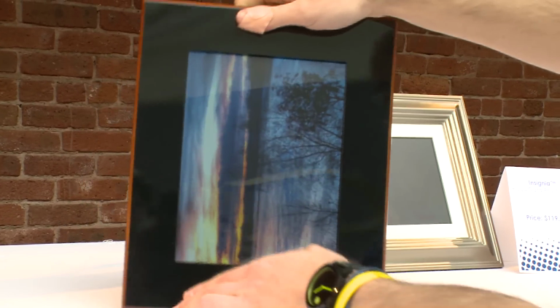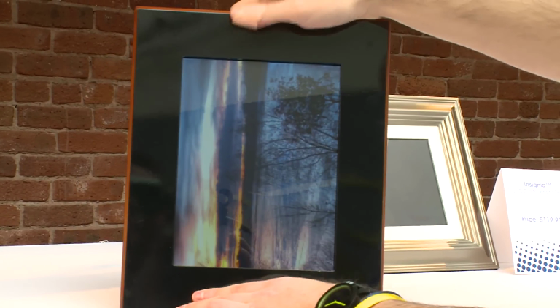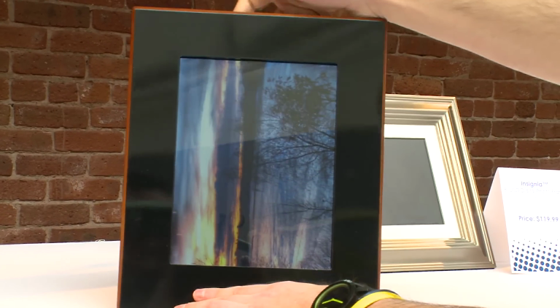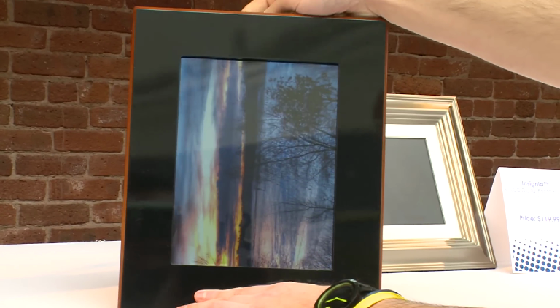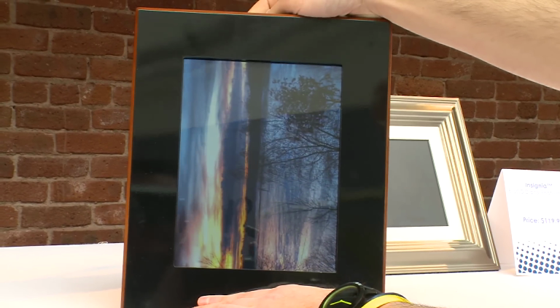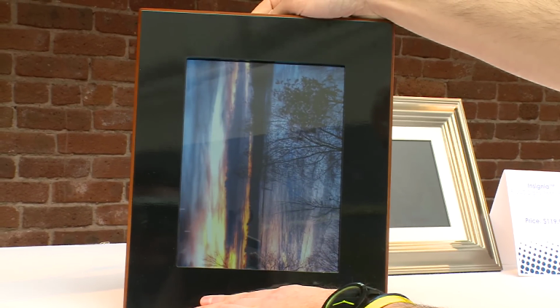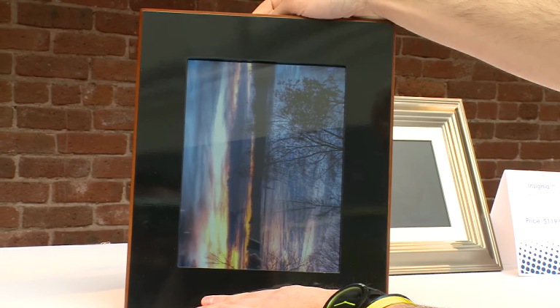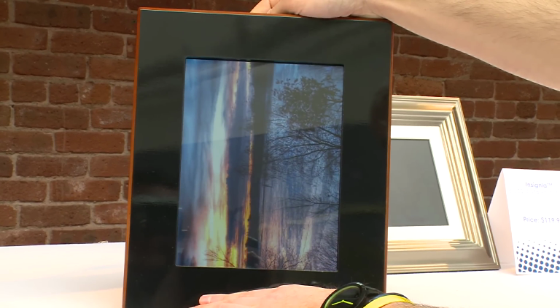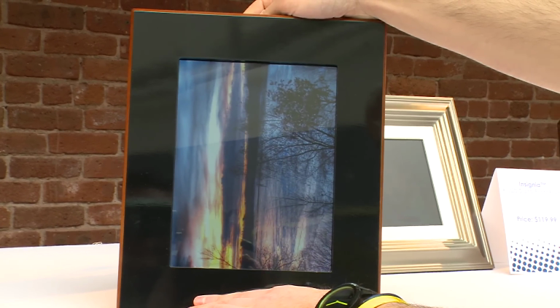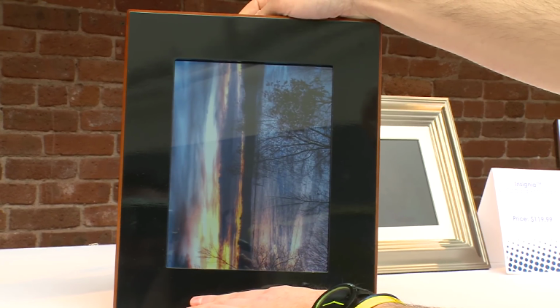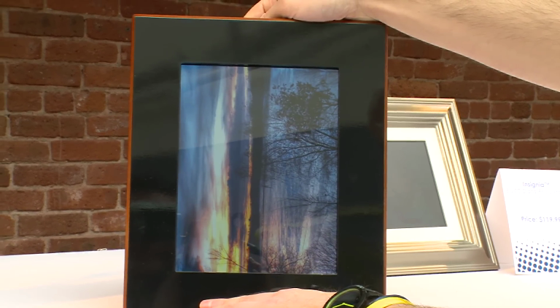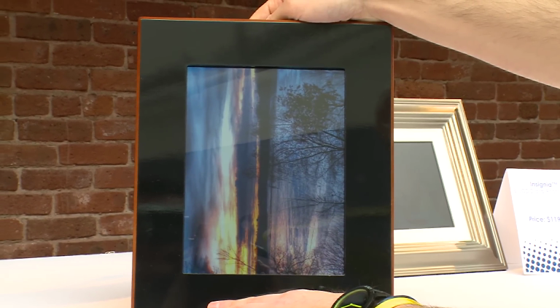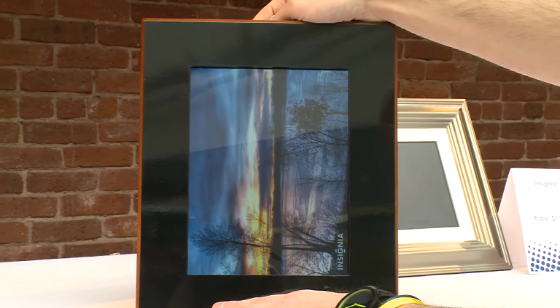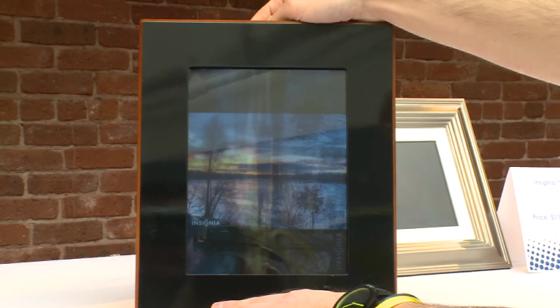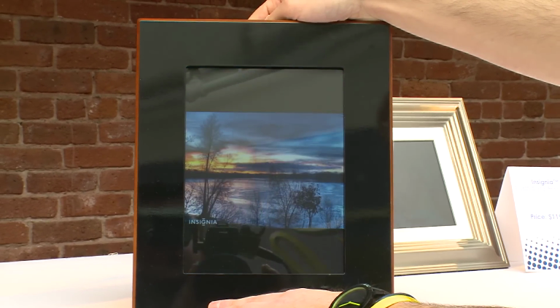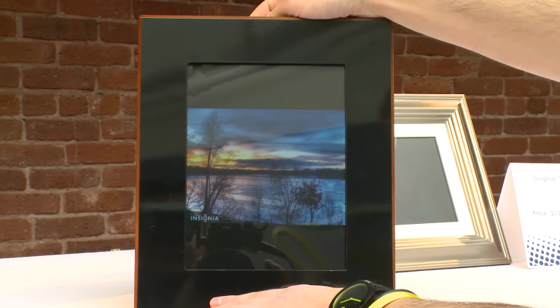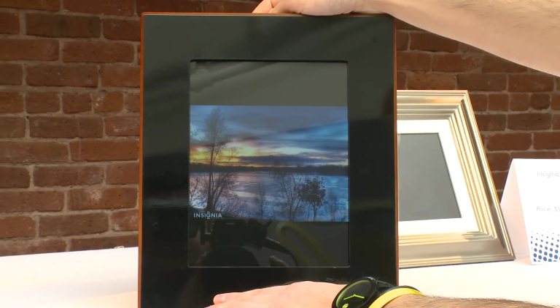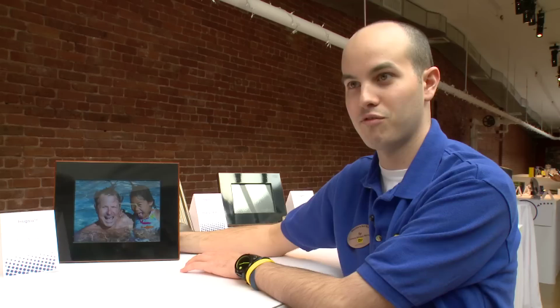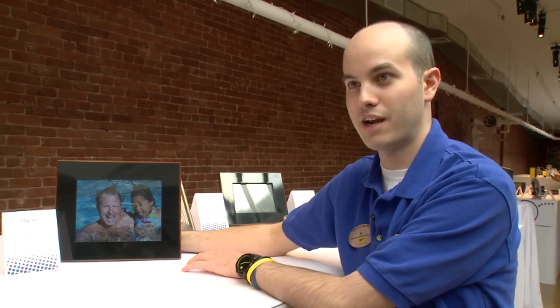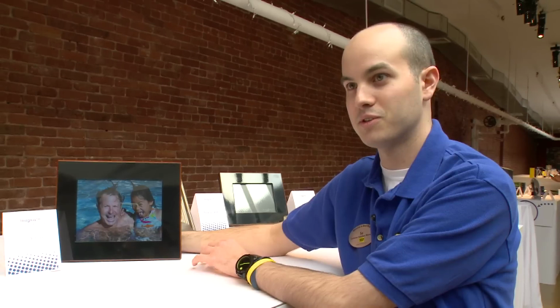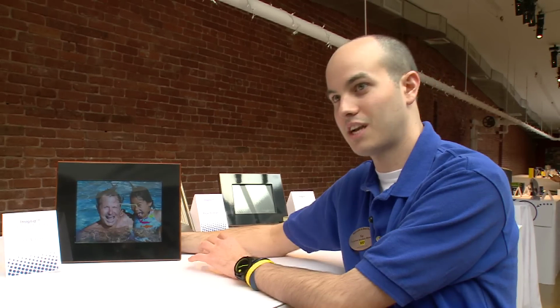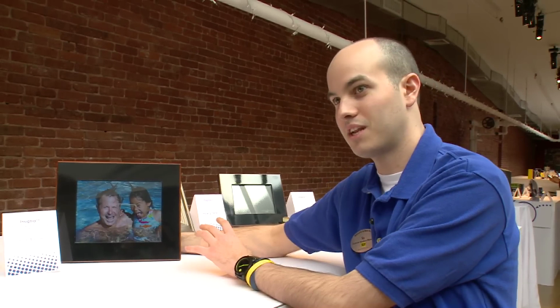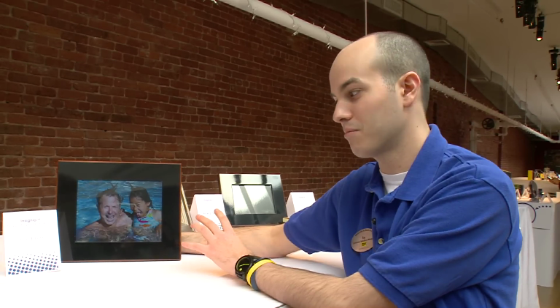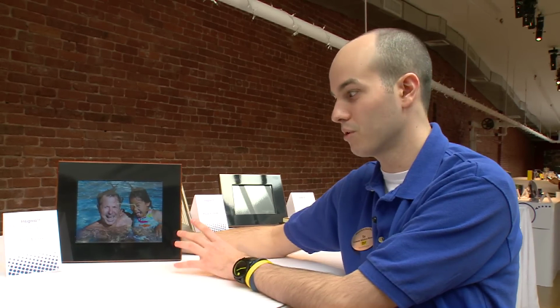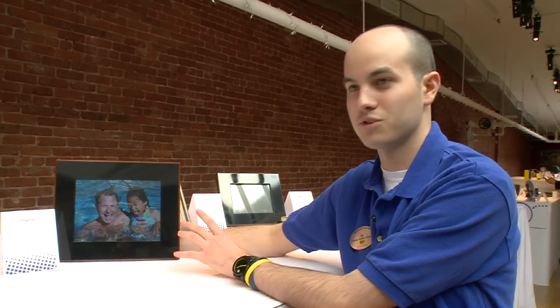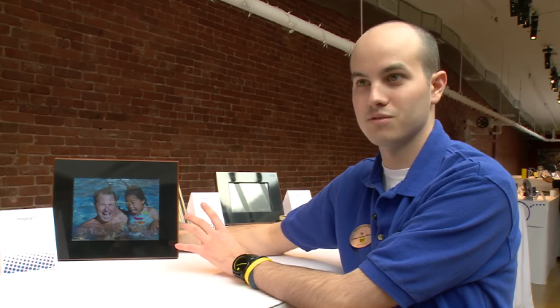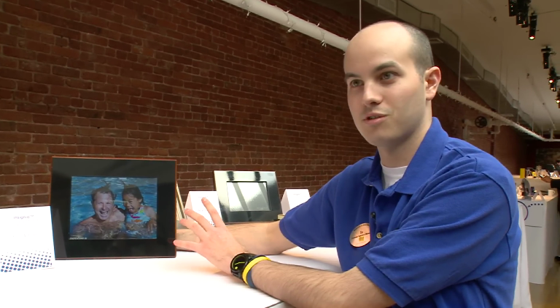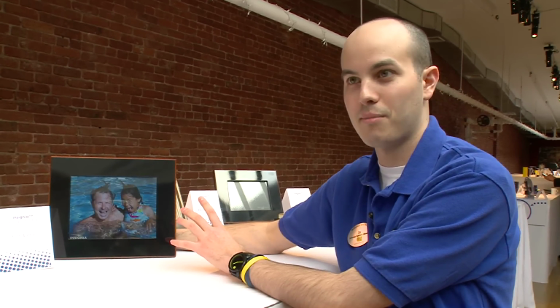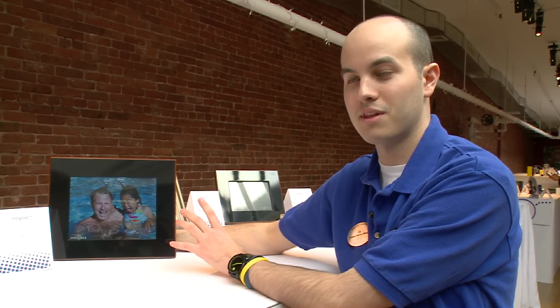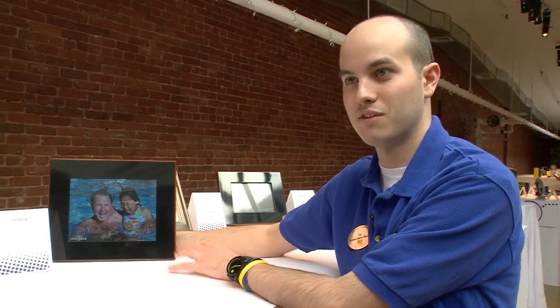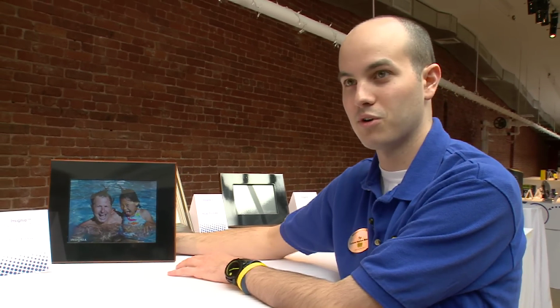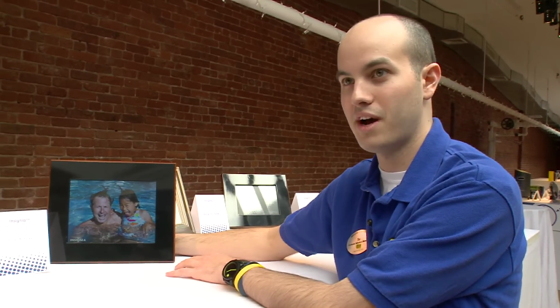It's automatically gonna rotate and sort of center the images to fit the entire frame, so there's not gonna be any borders or cropping things you have to worry about.